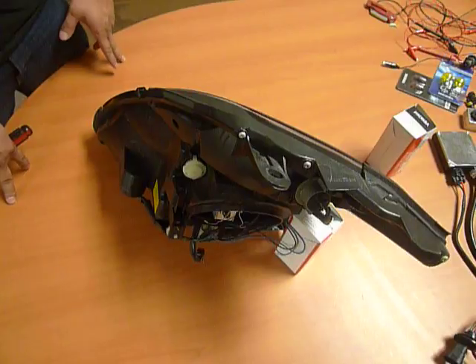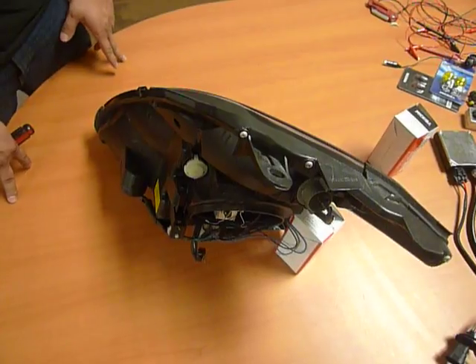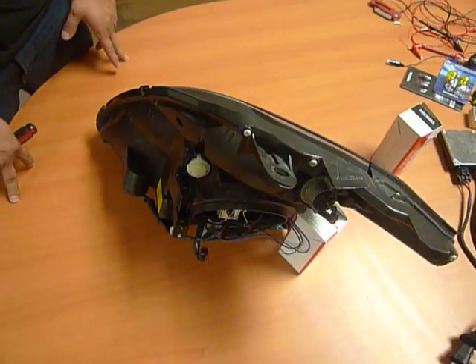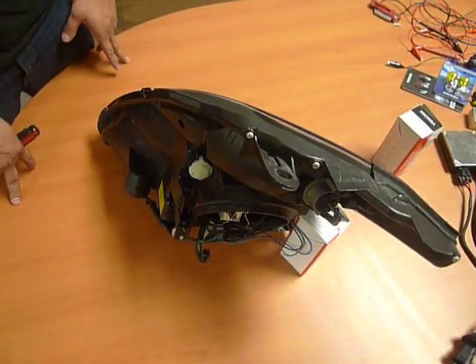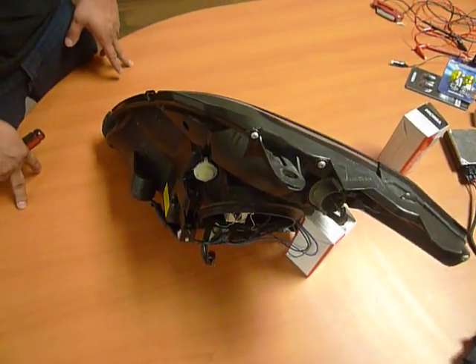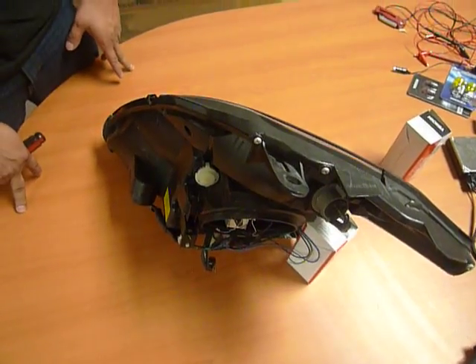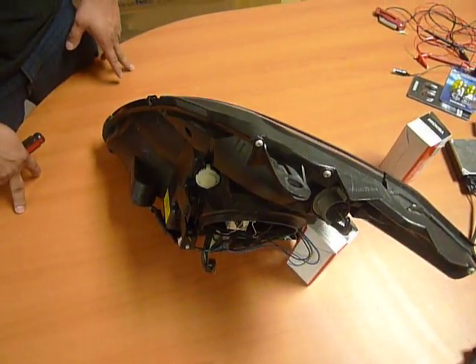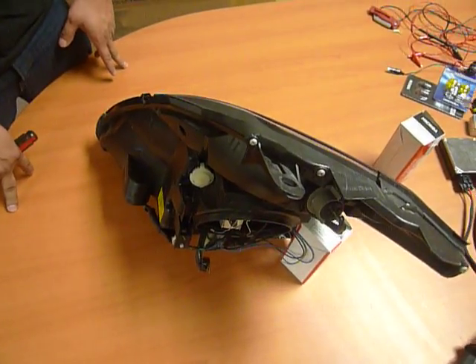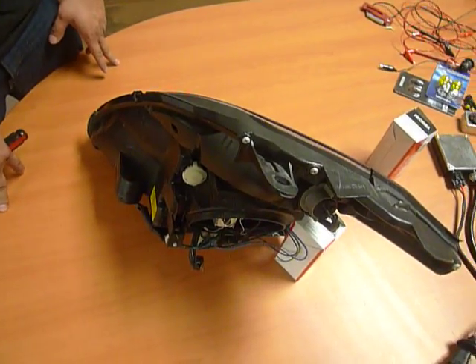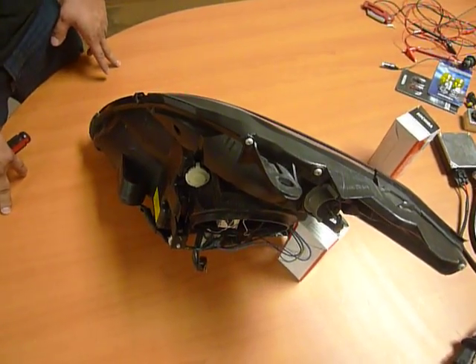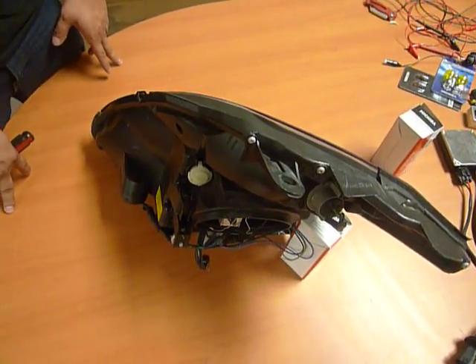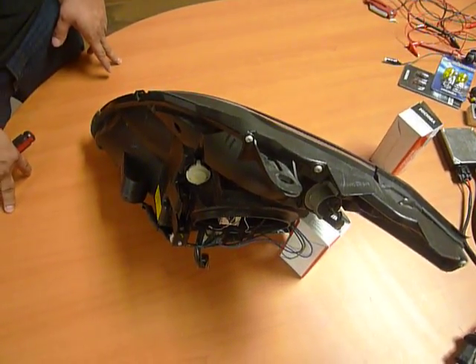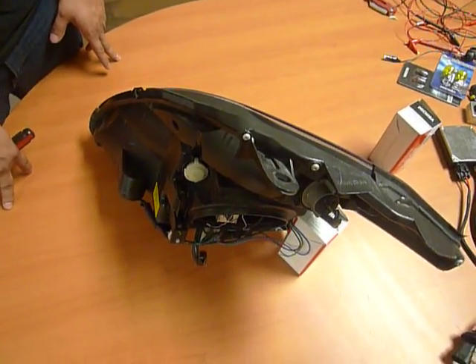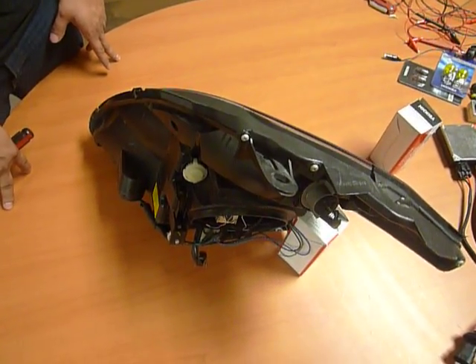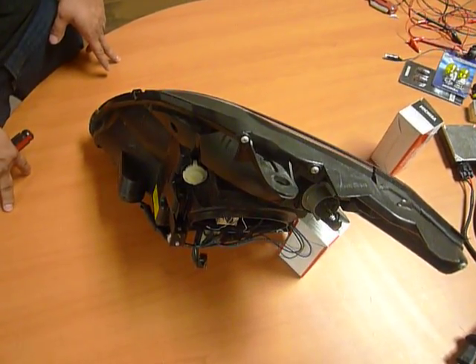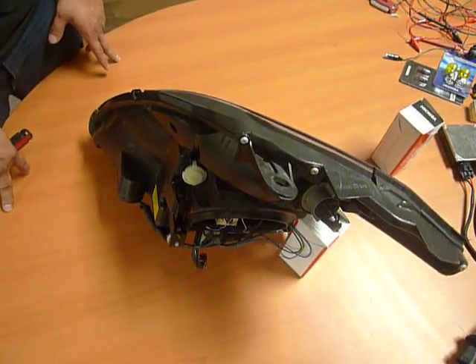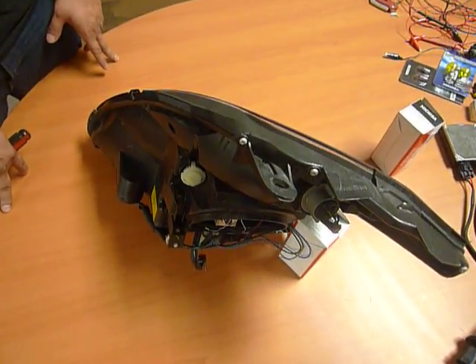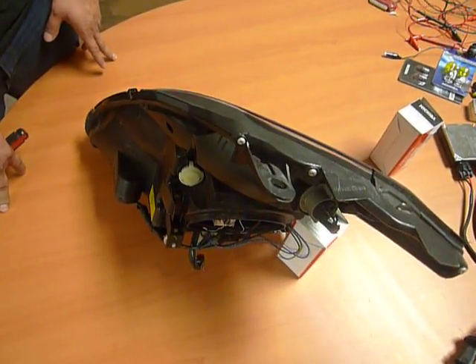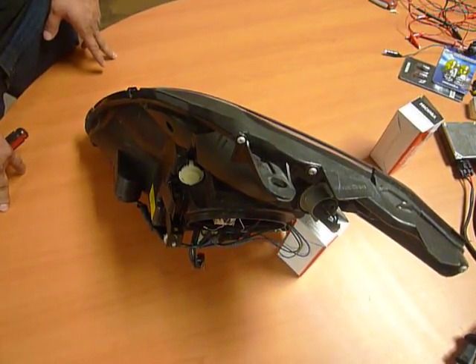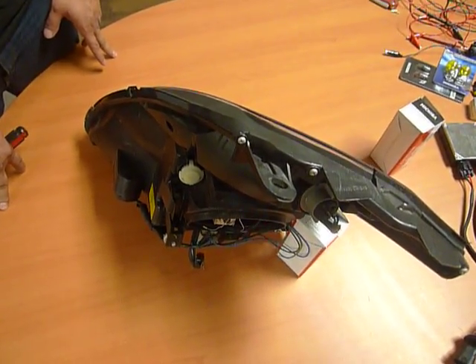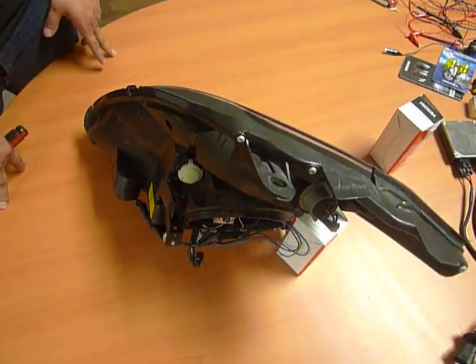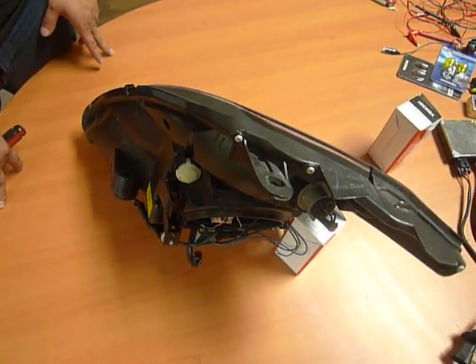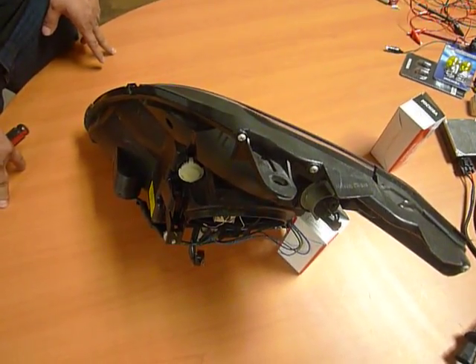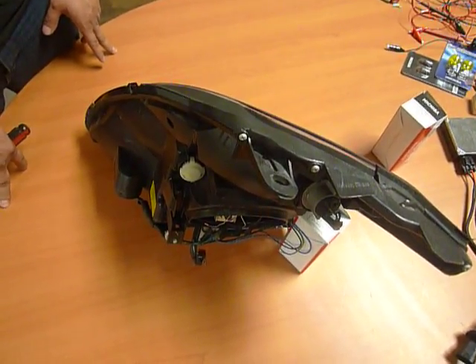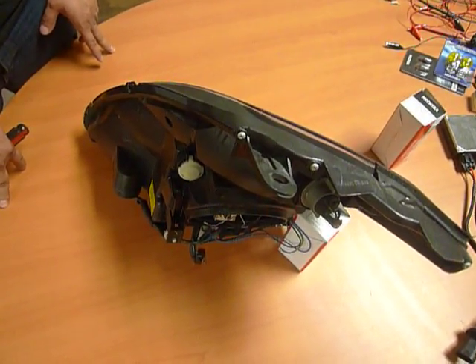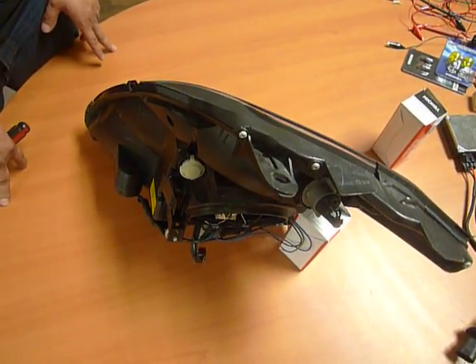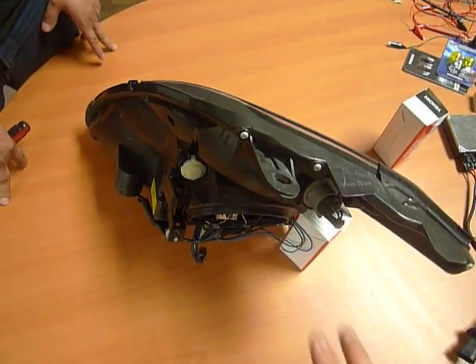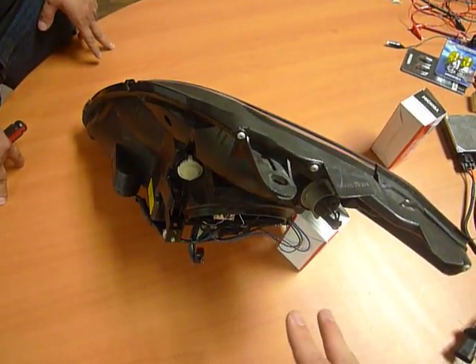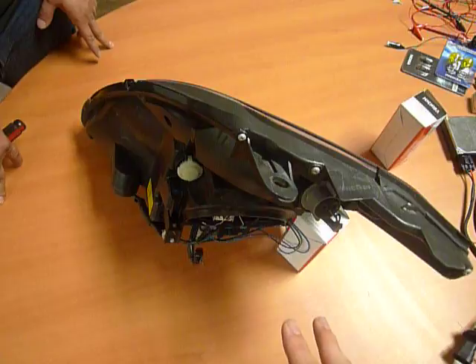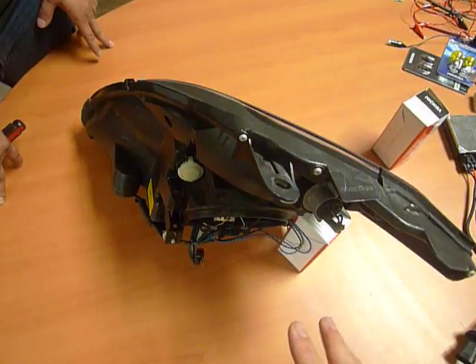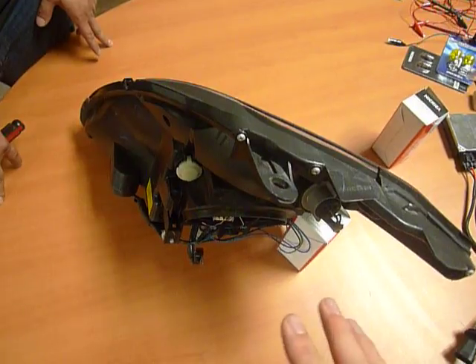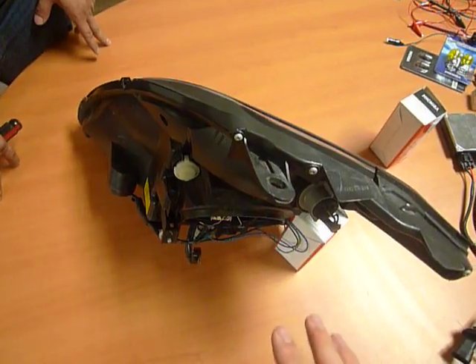Good afternoon. This video documentation is in regards to the 350Z Nissan headlights, specifically the leveling of the low beams.